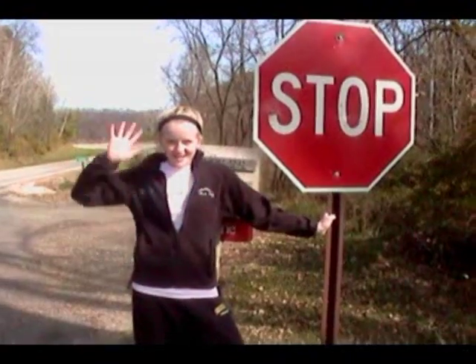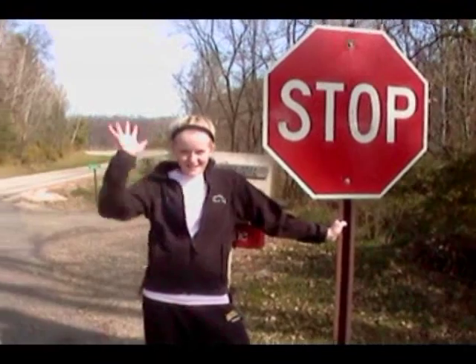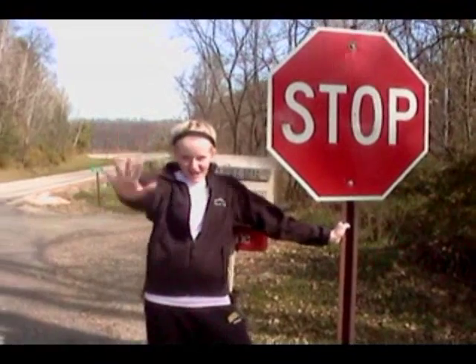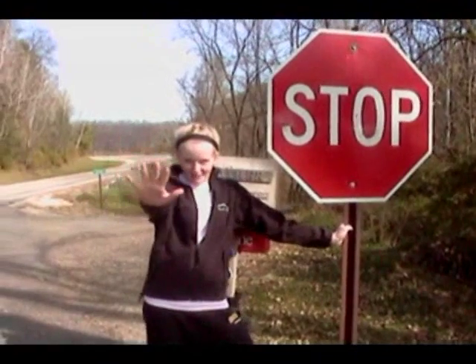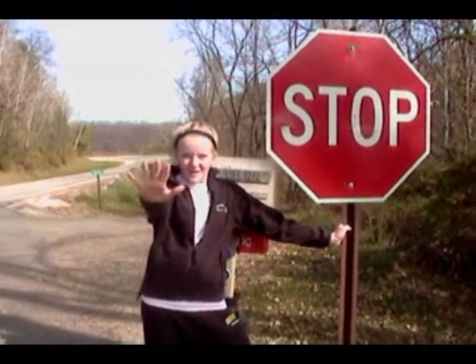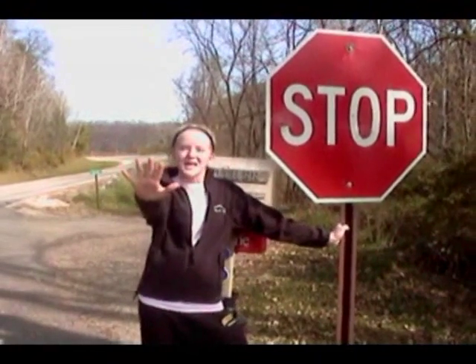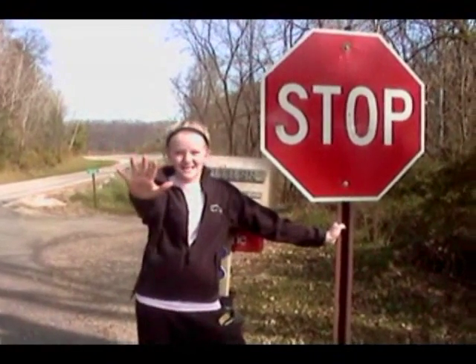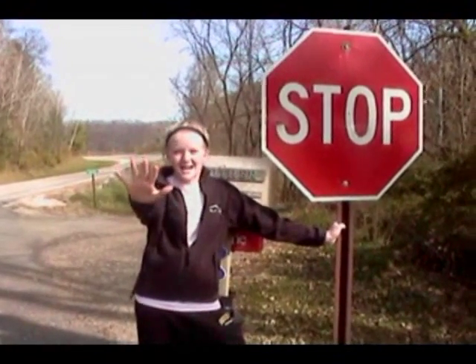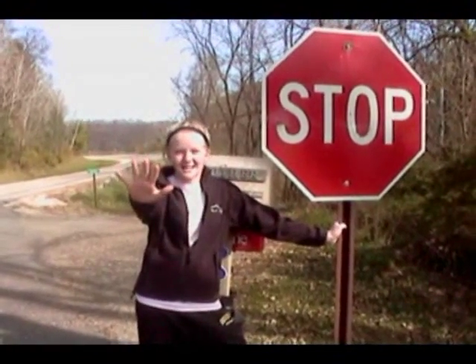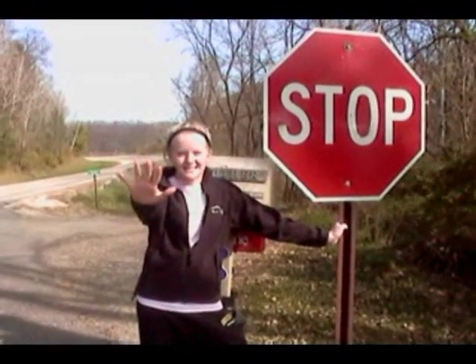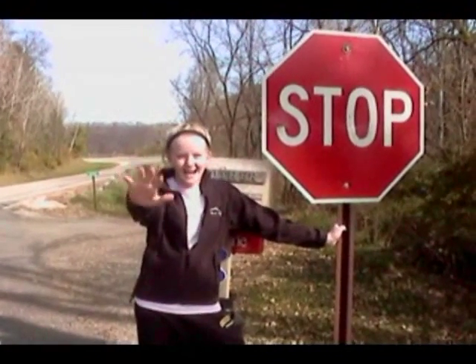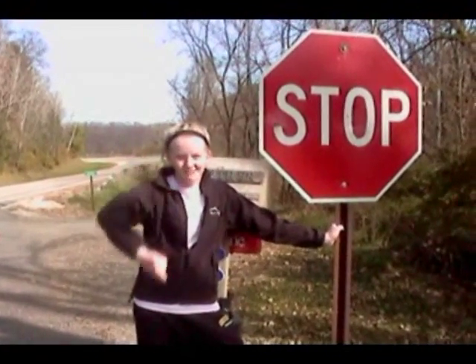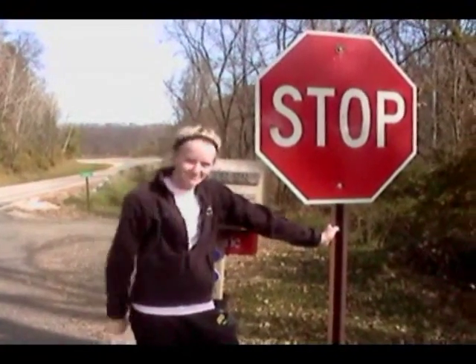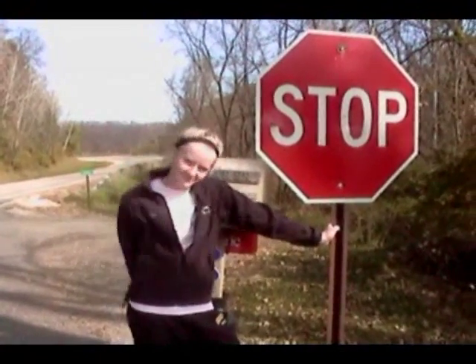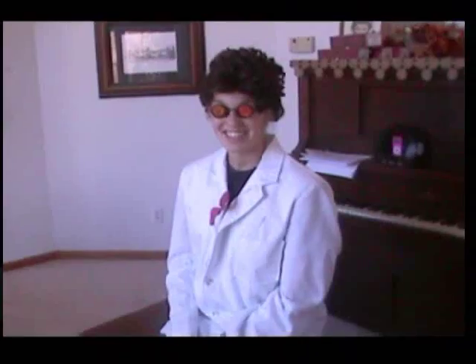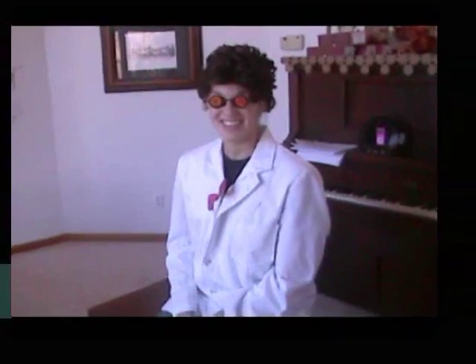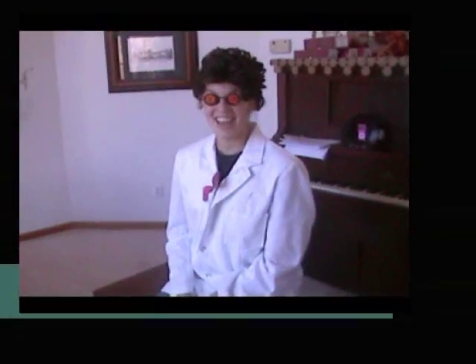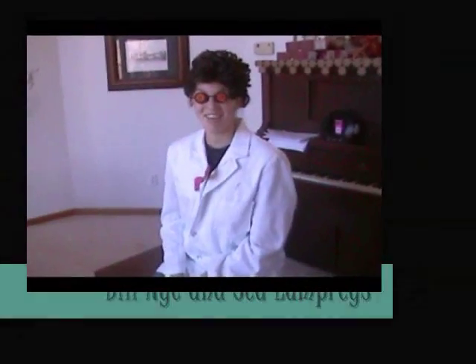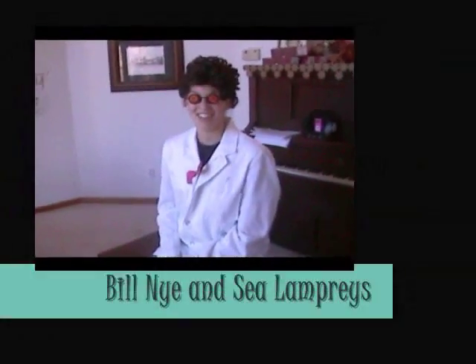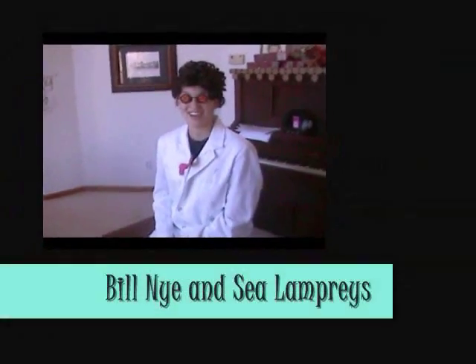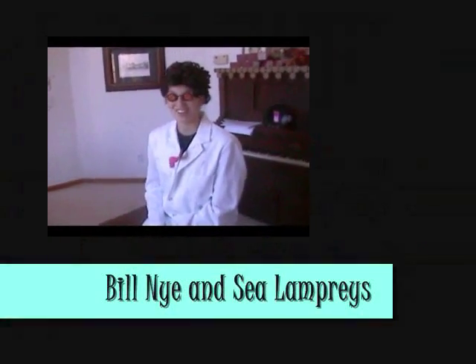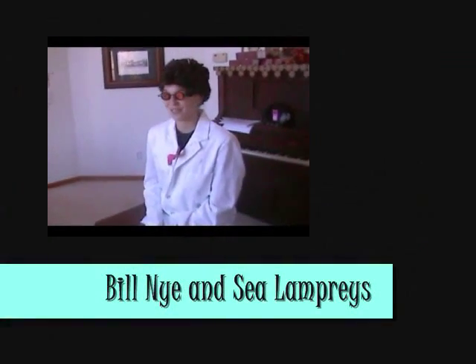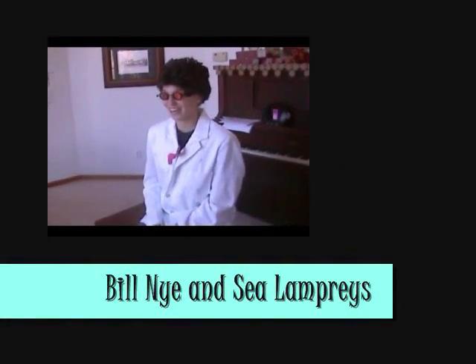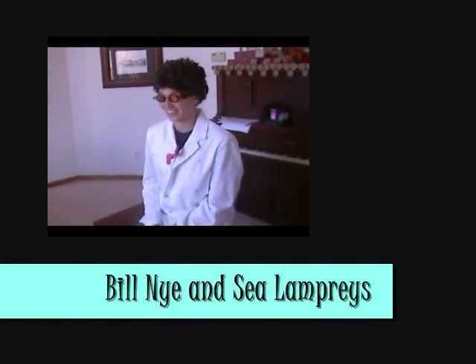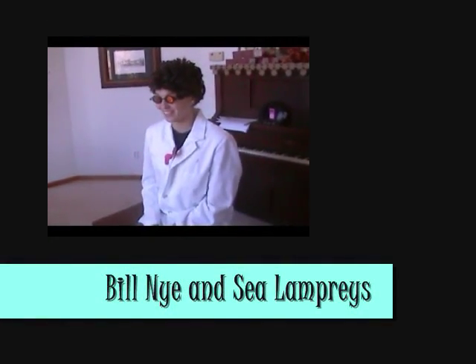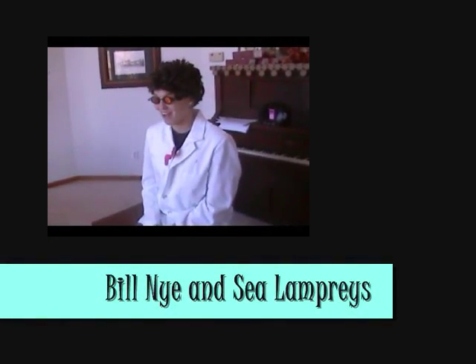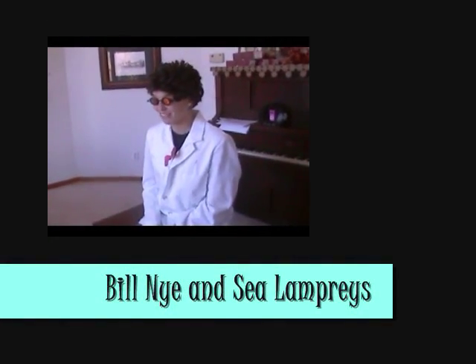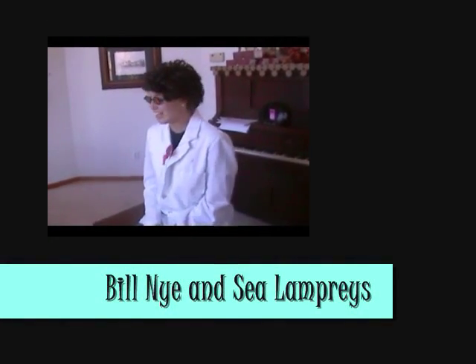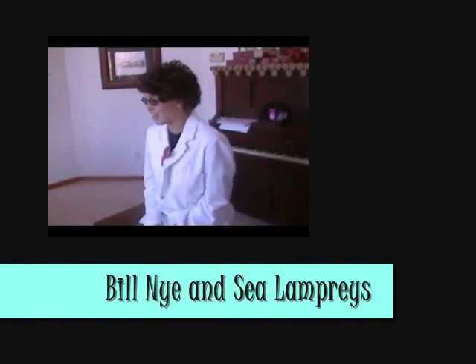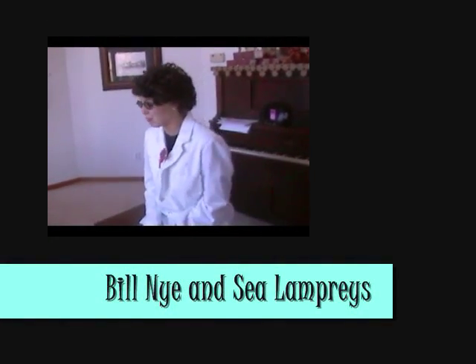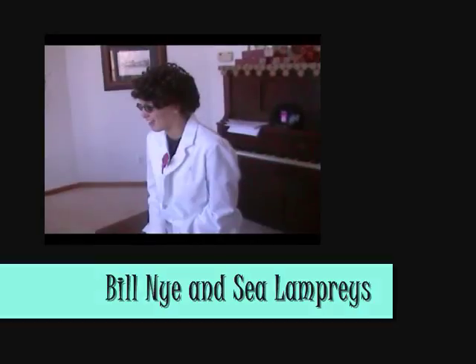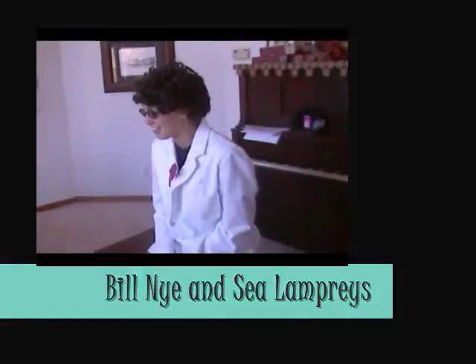Stop! It's science time! Today boys and girls, we're going to learn about sea lampreys.